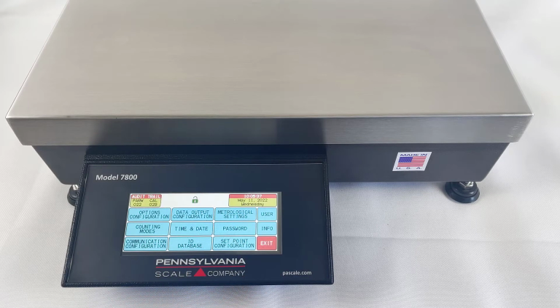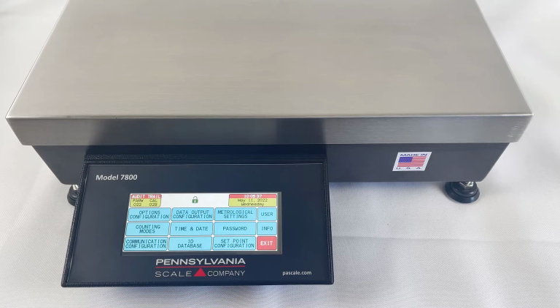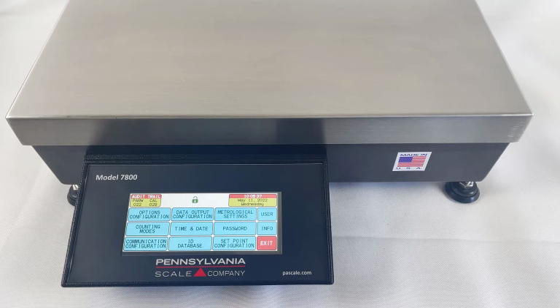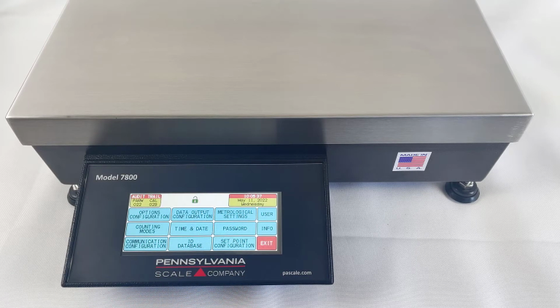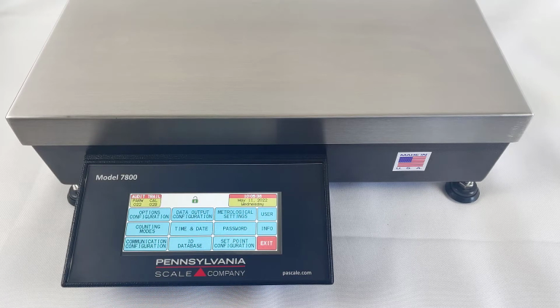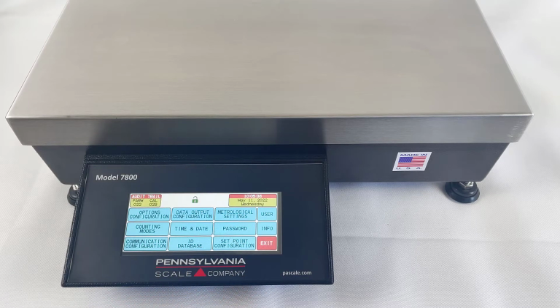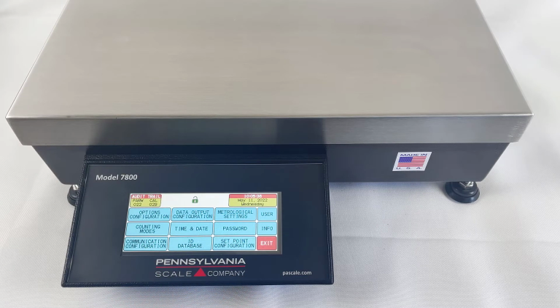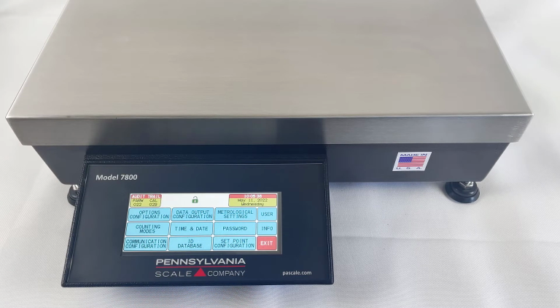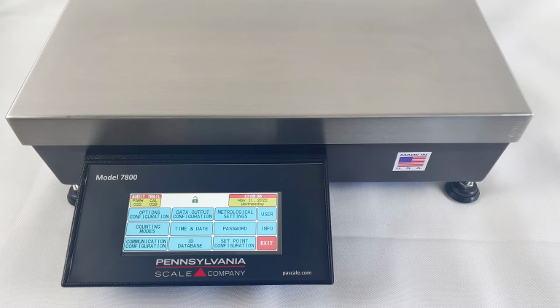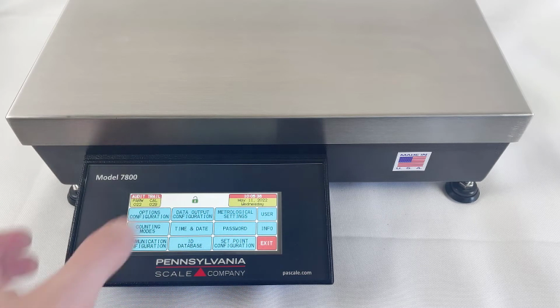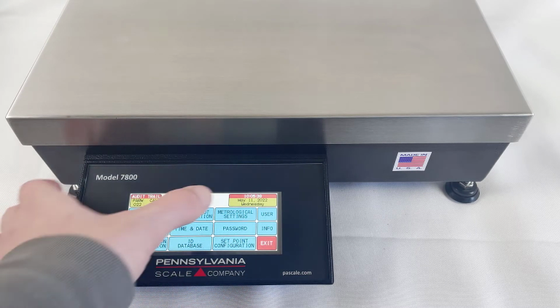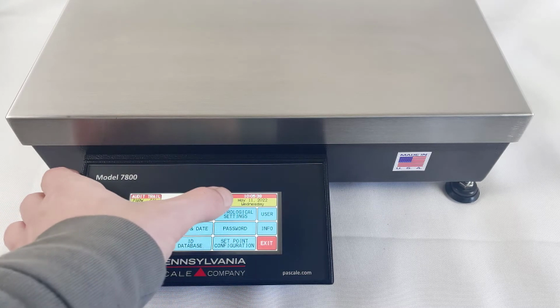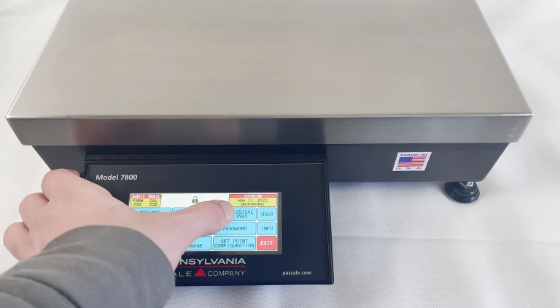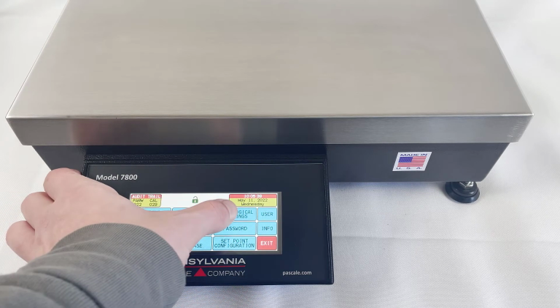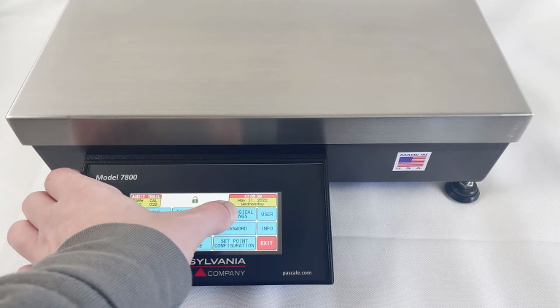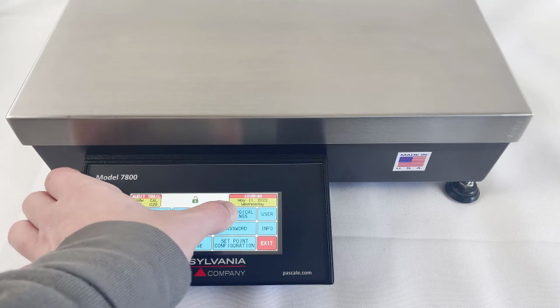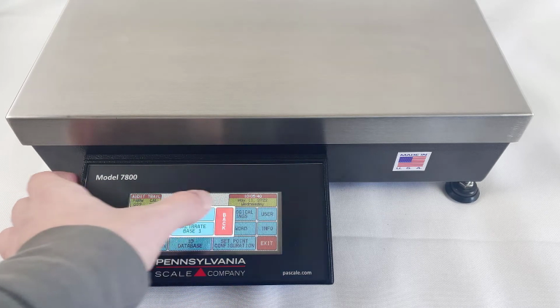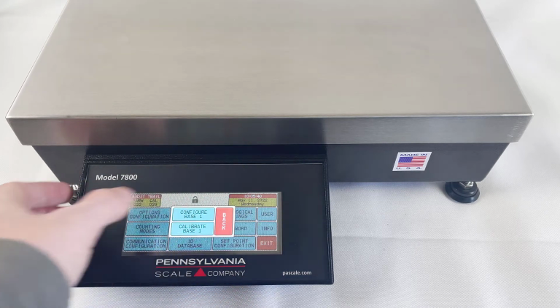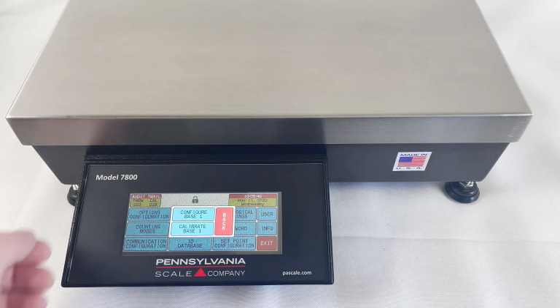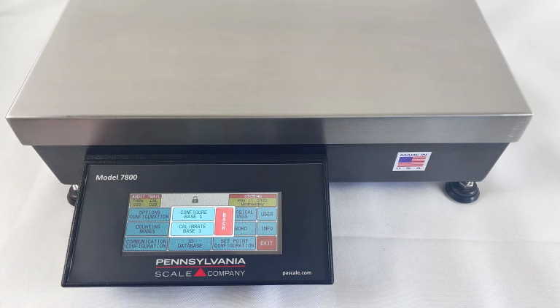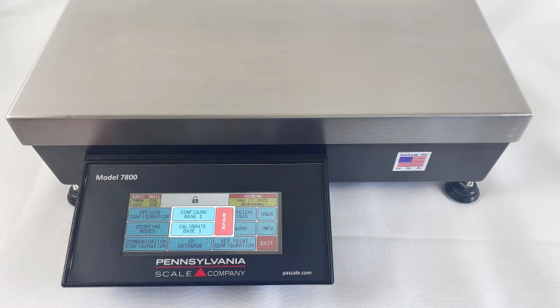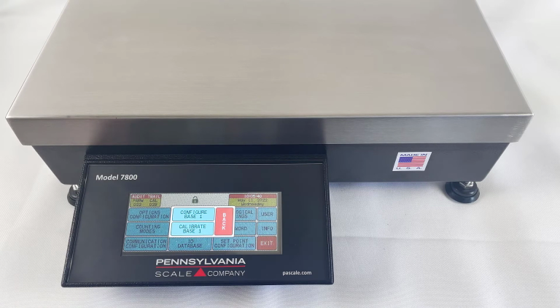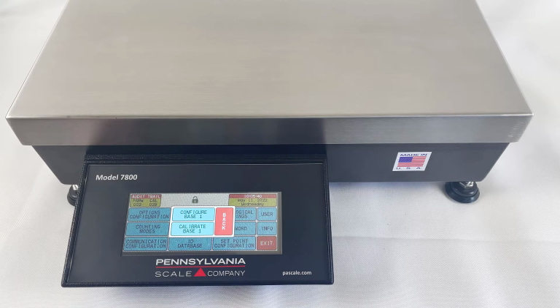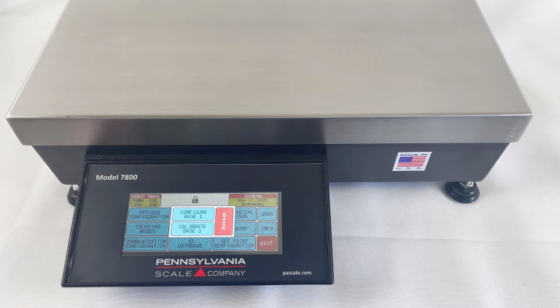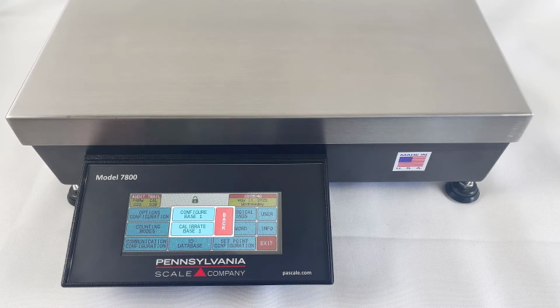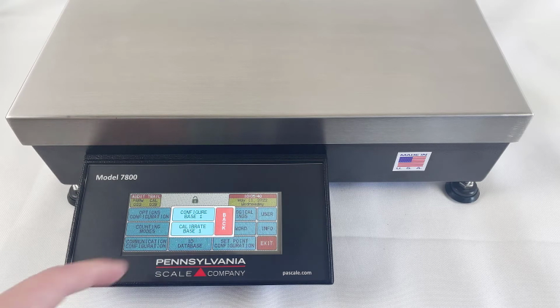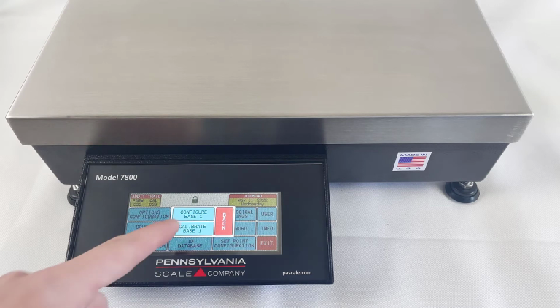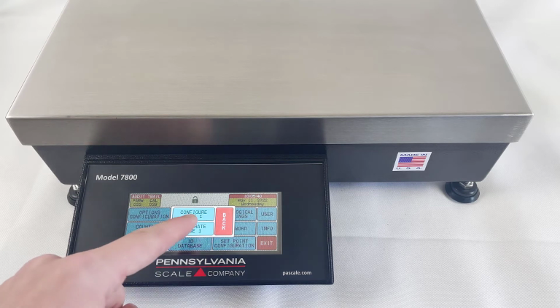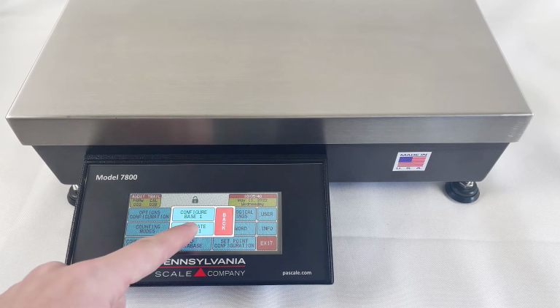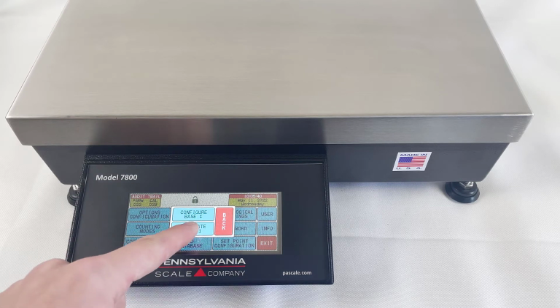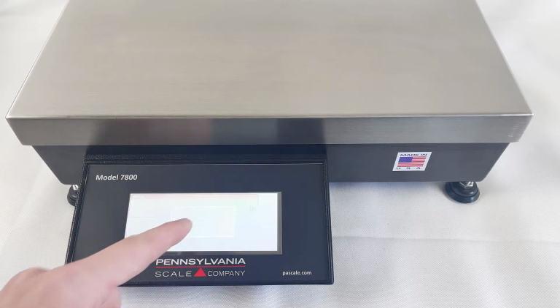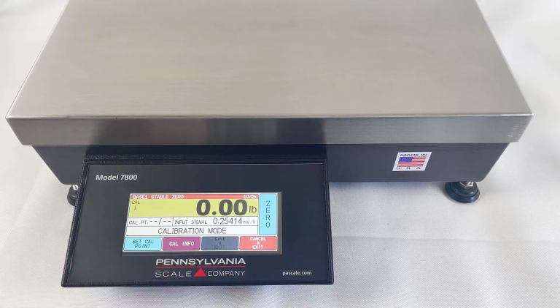Next, under the Metrological Settings key, we'll pick Calibrate Base 1 this time.